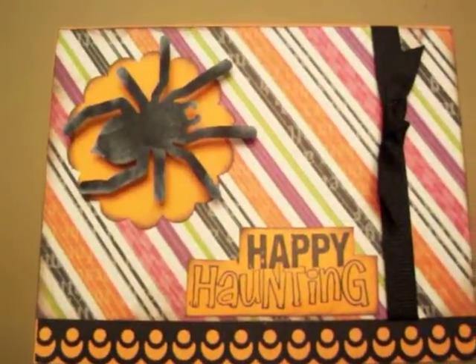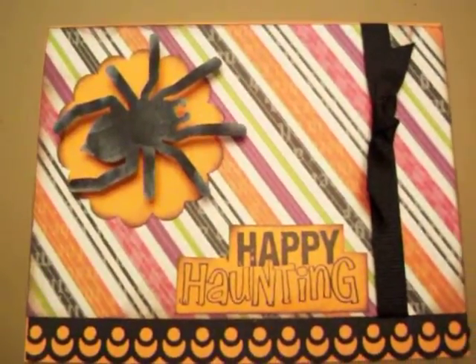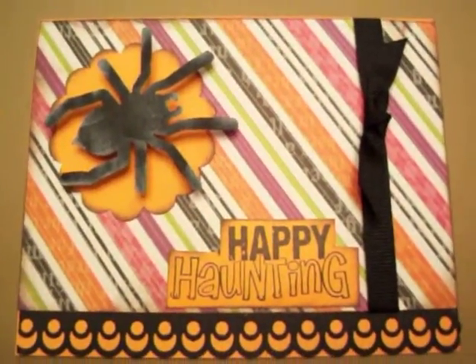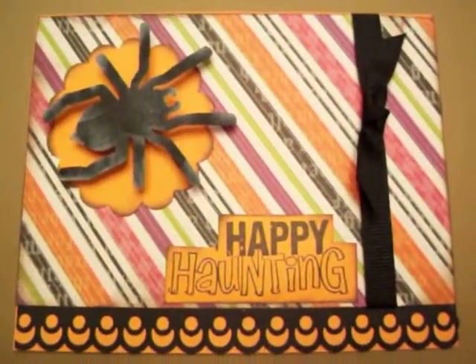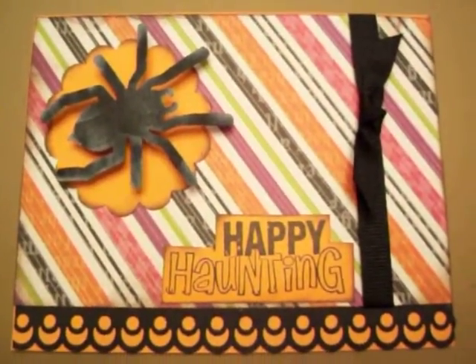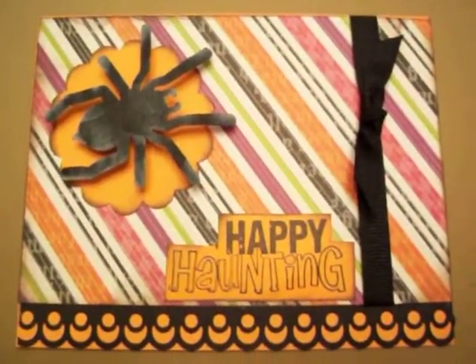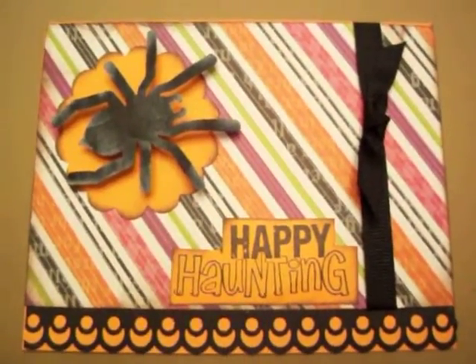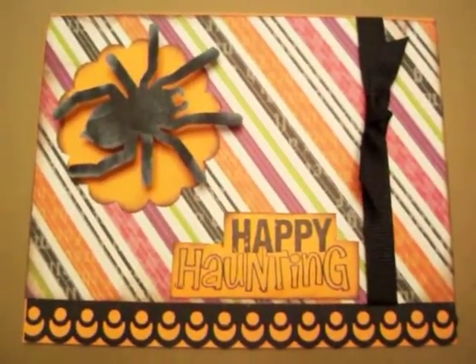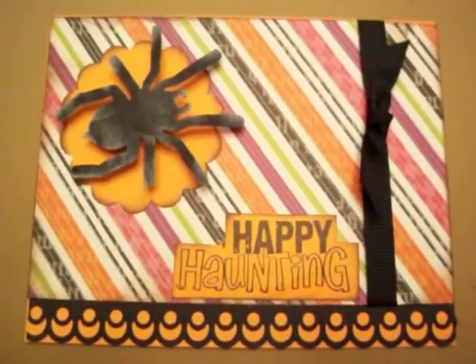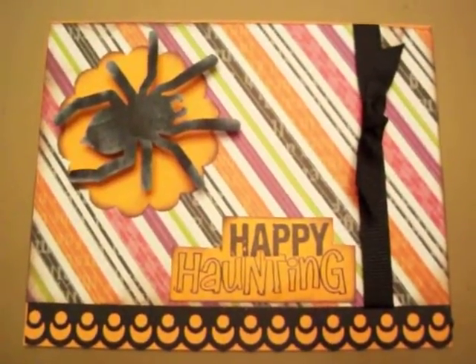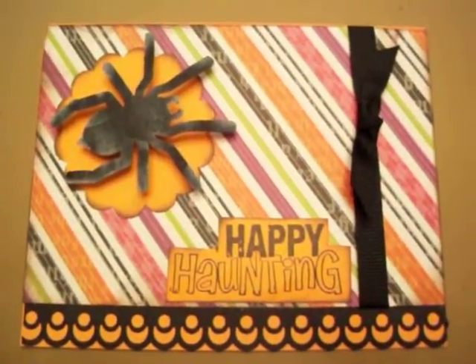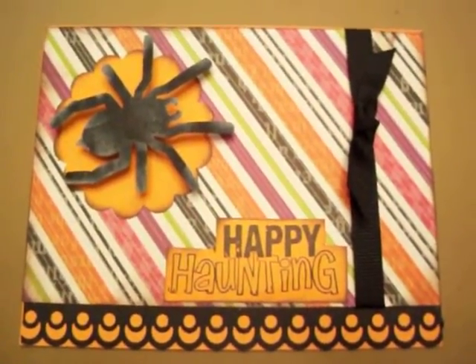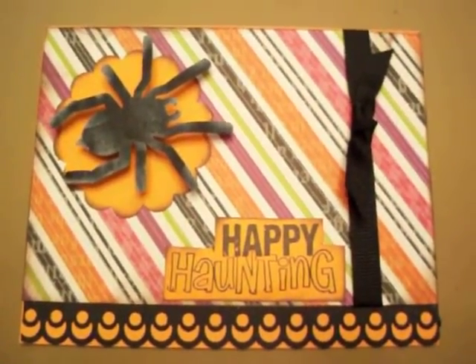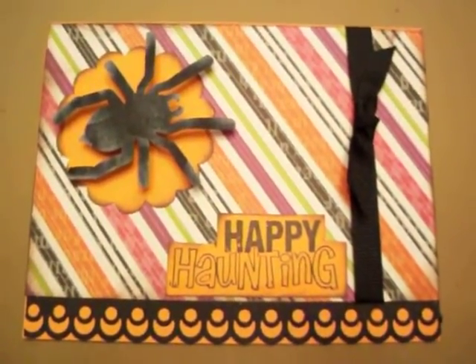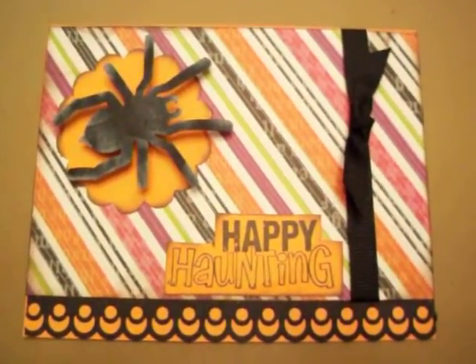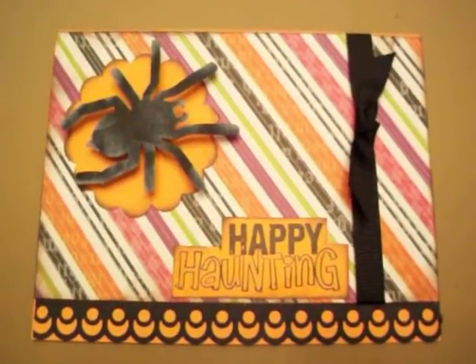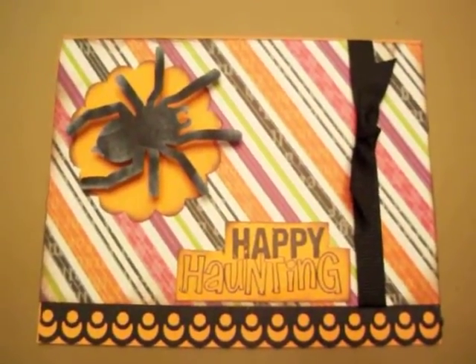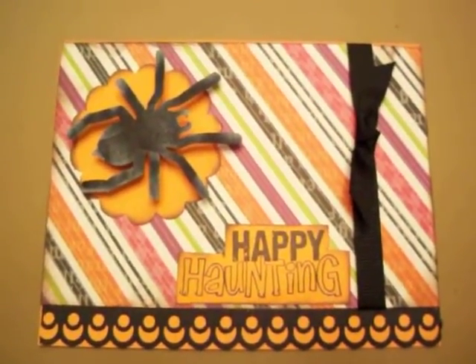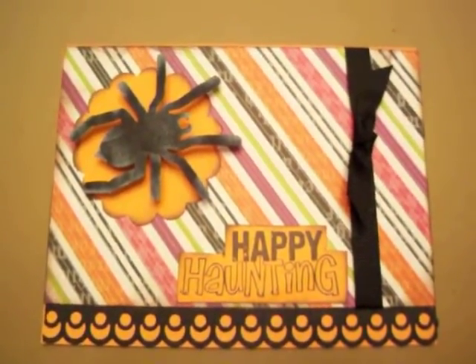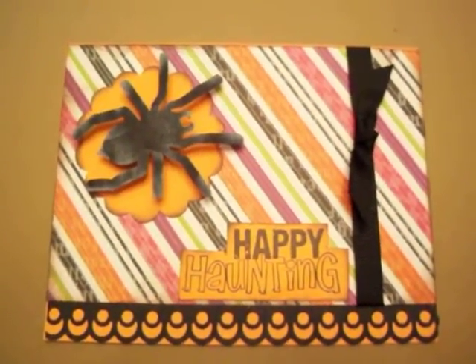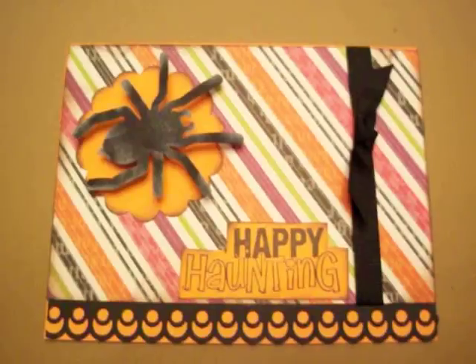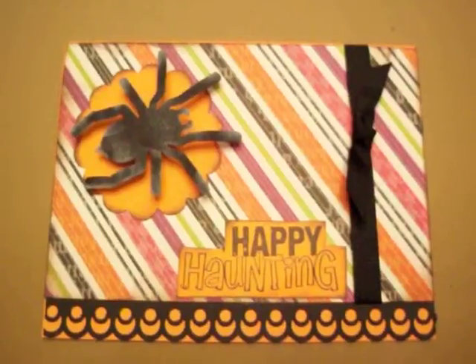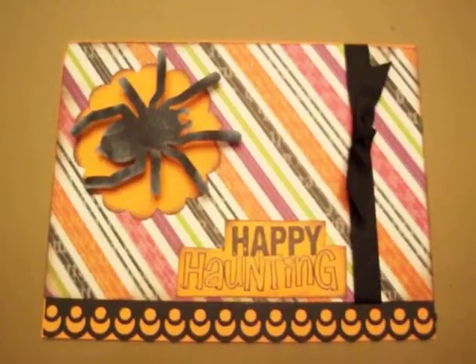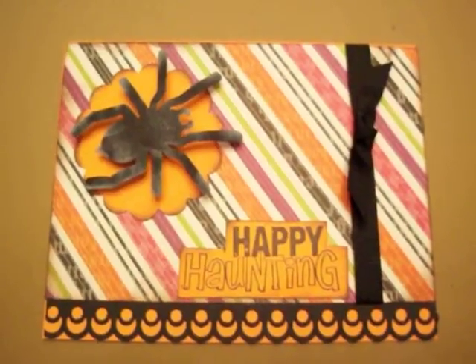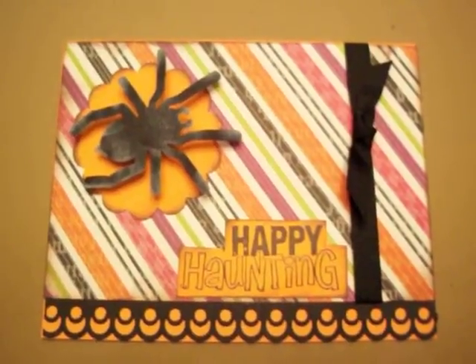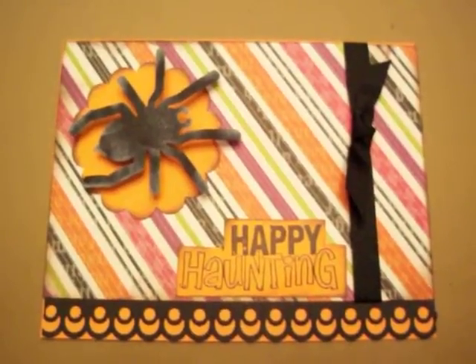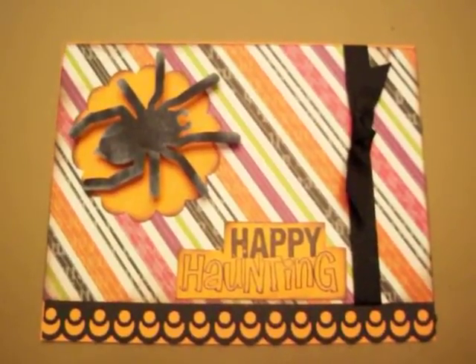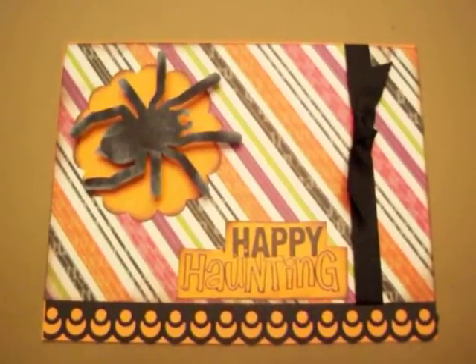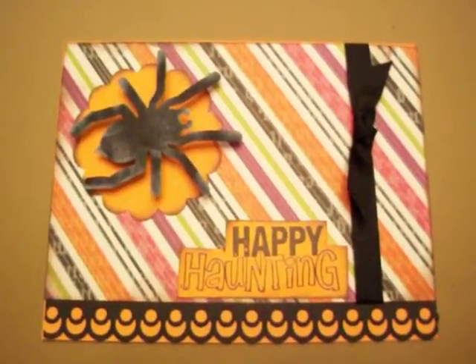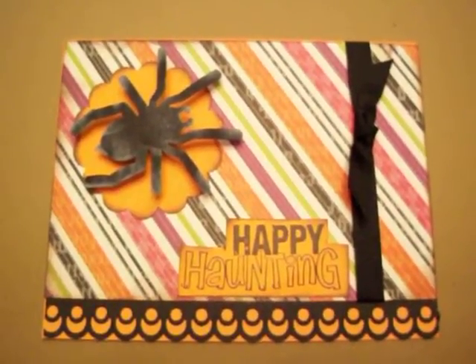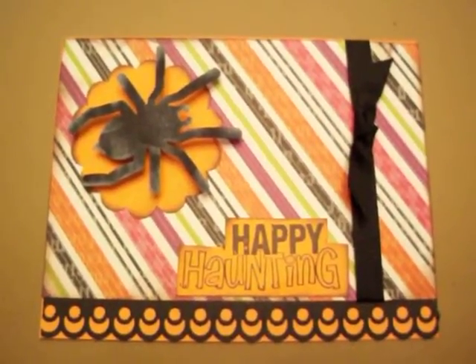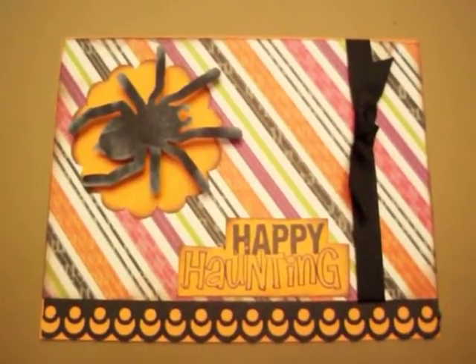Hello fellow crafters, this is the Florida Crafter and I'm here to share with you a Halloween card that I made.